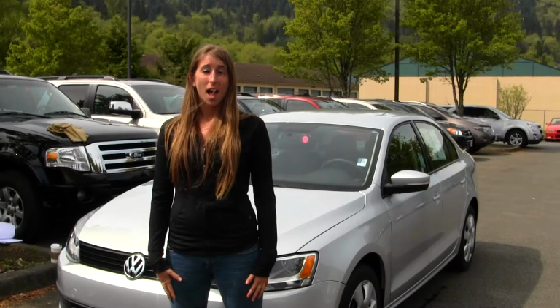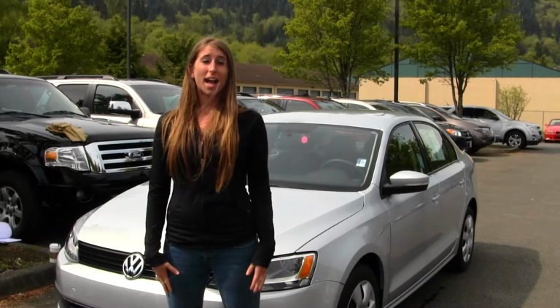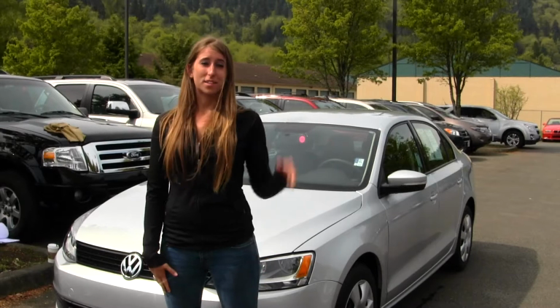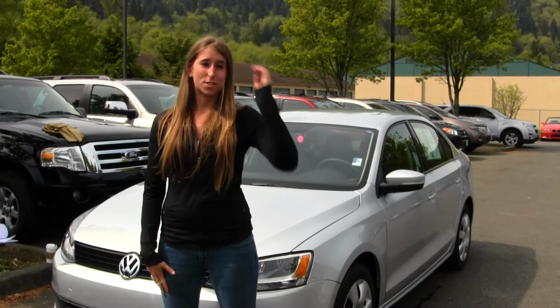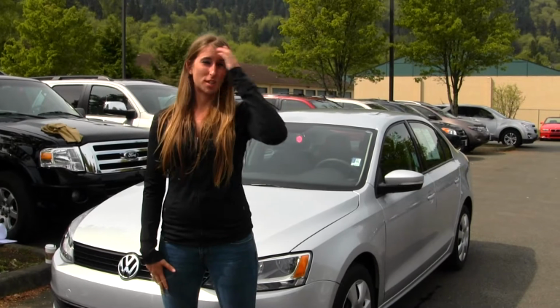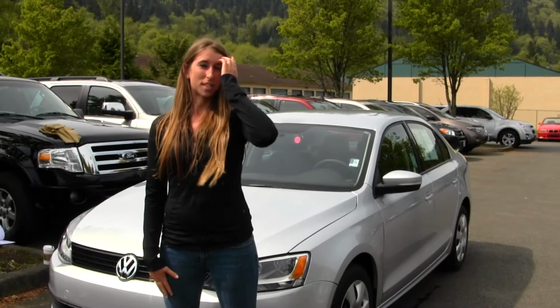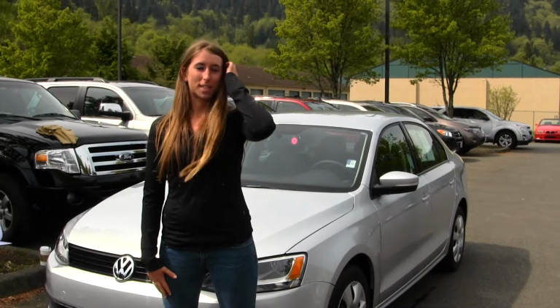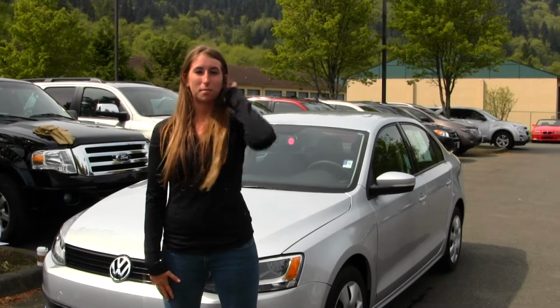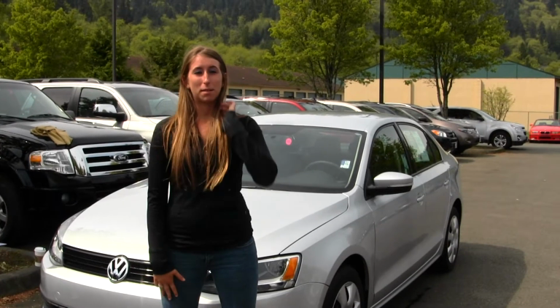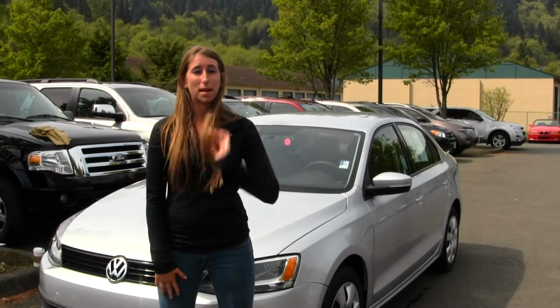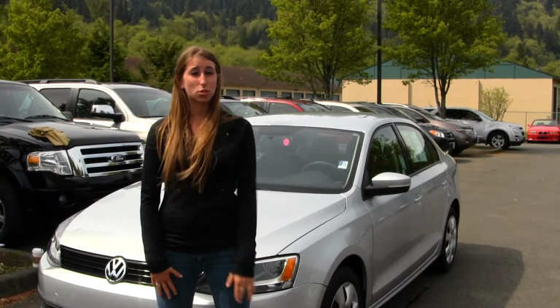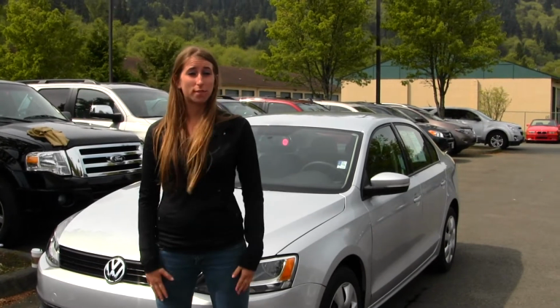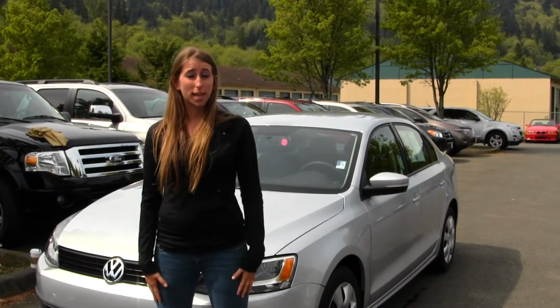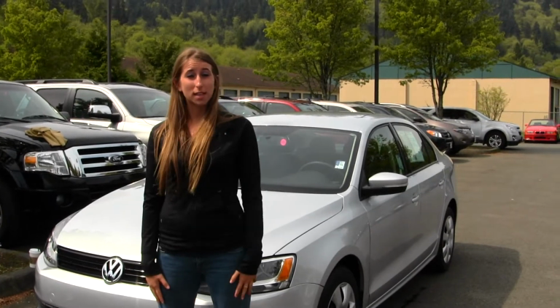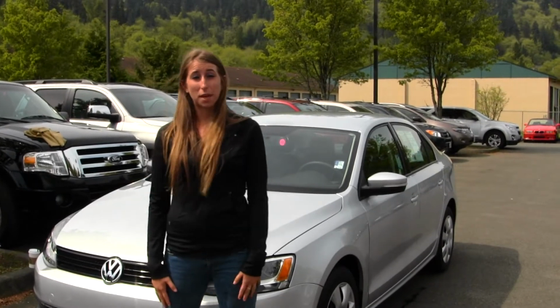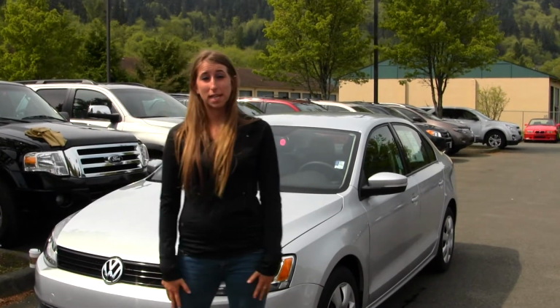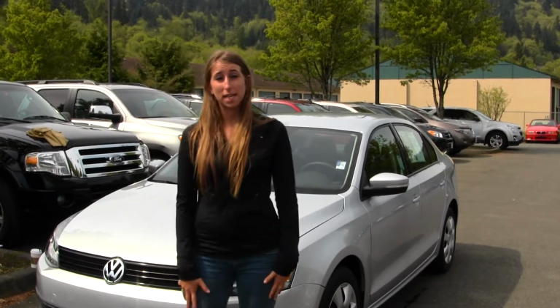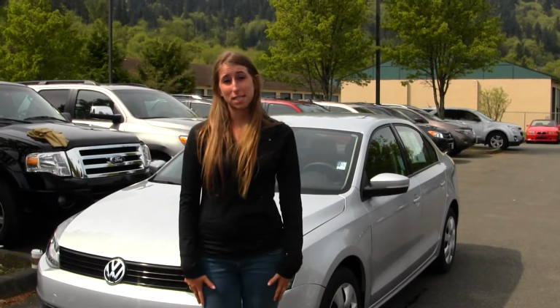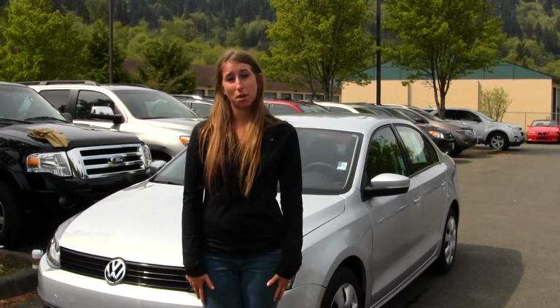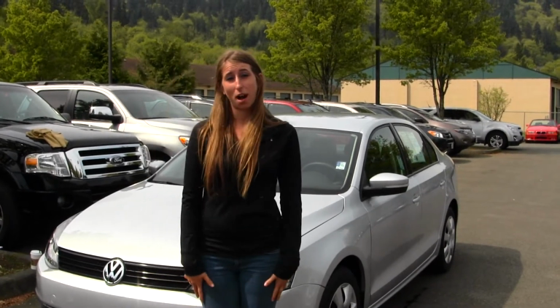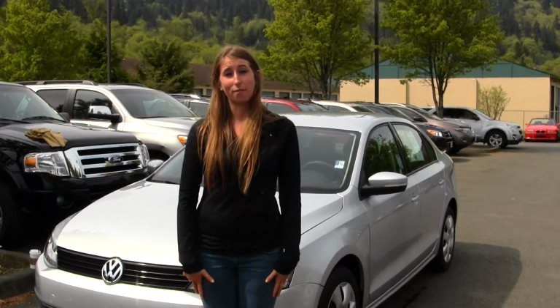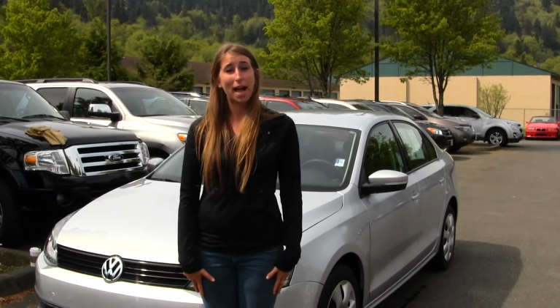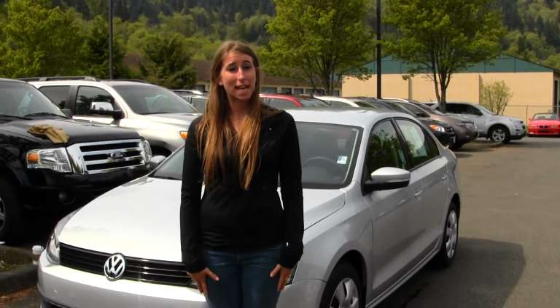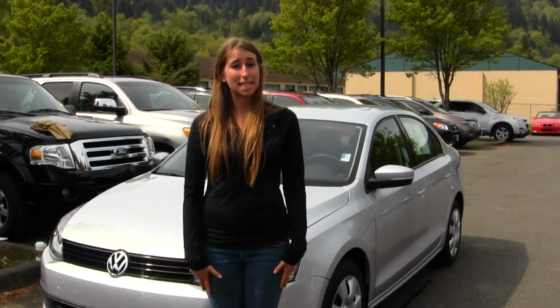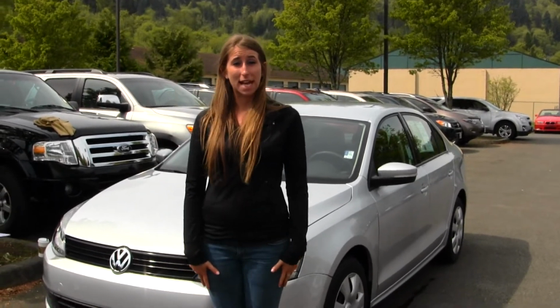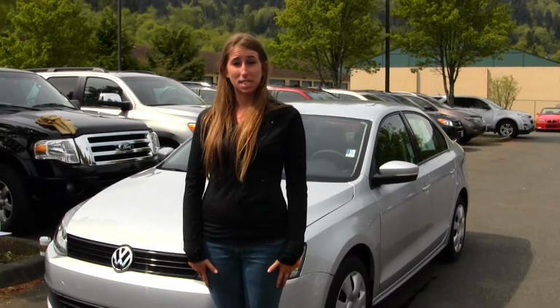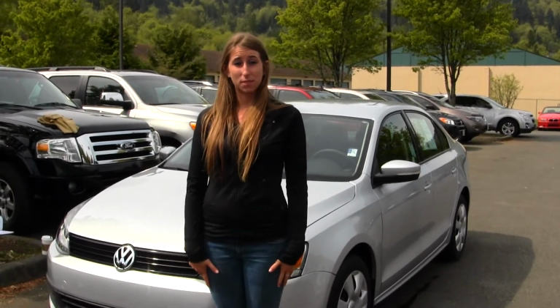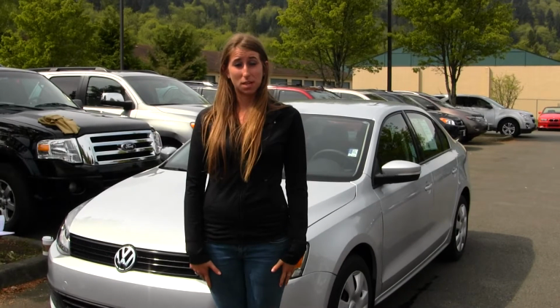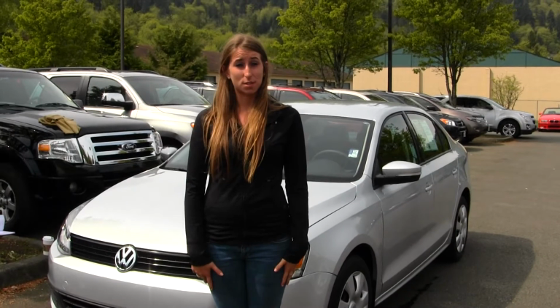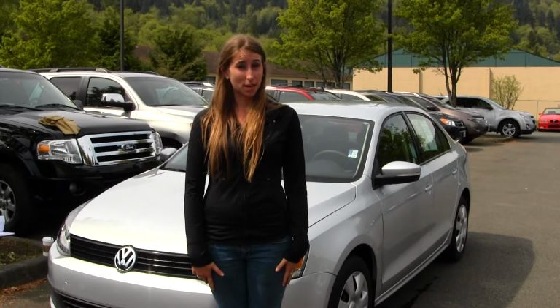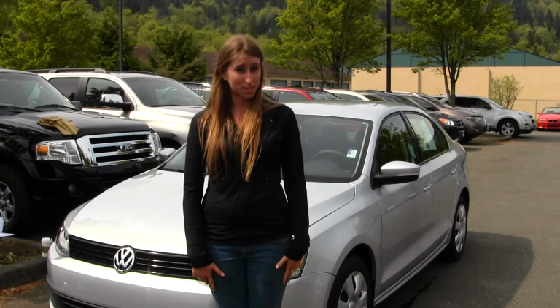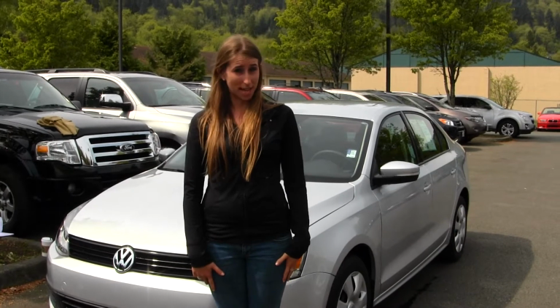Hi, this is Chelsea. Today I'm at Michael's Chevrolet located in Issaquah off I-90 exit 15 on your south side.